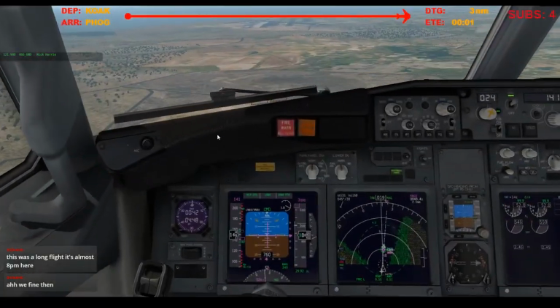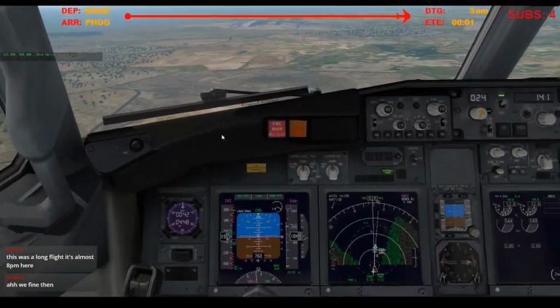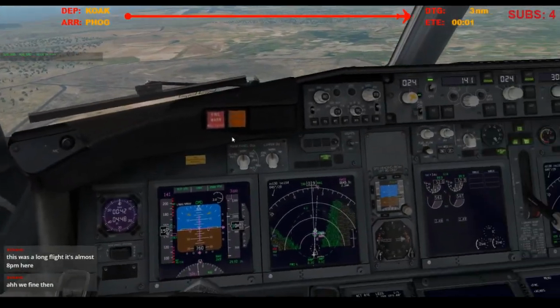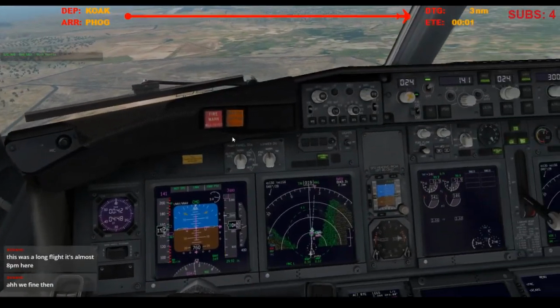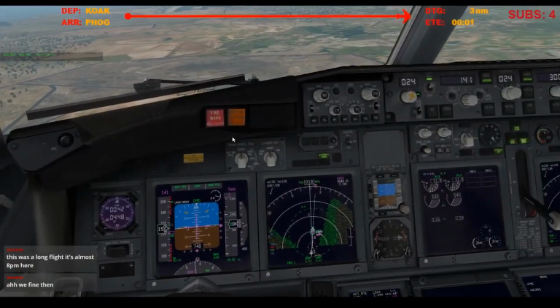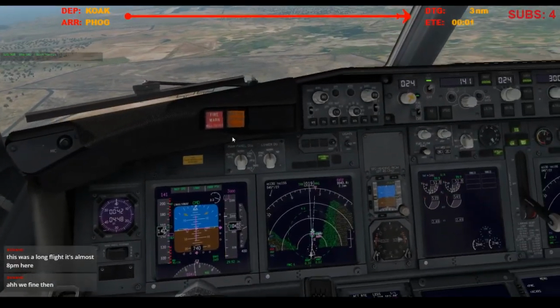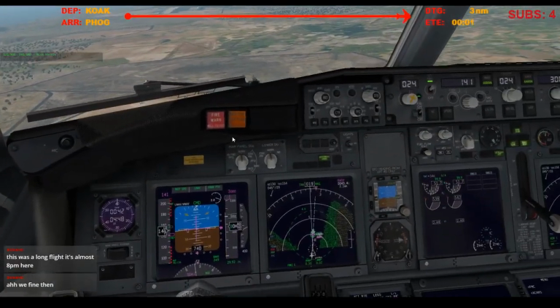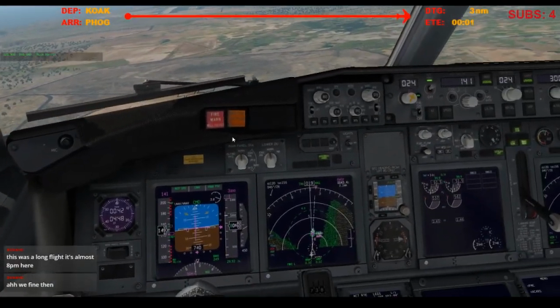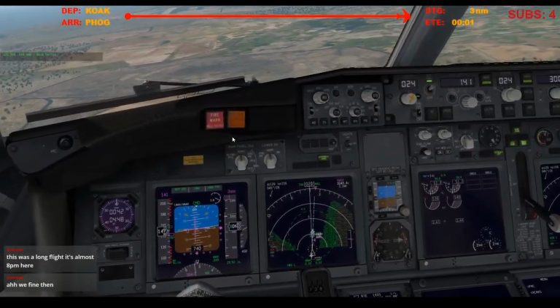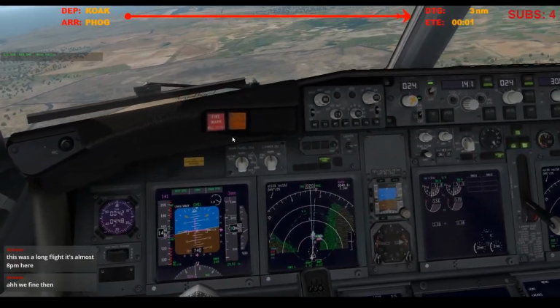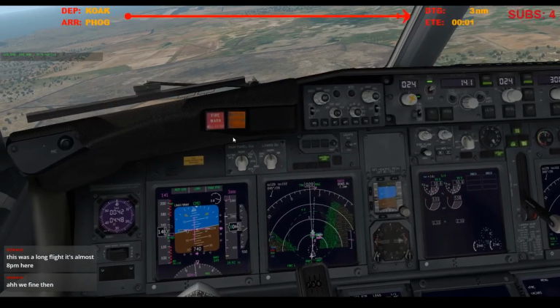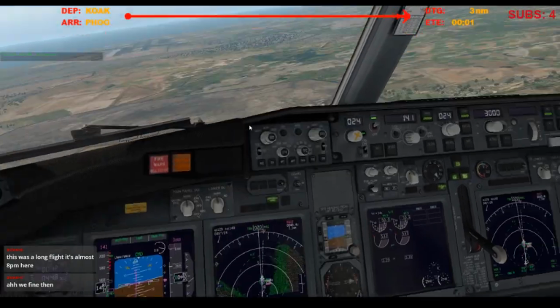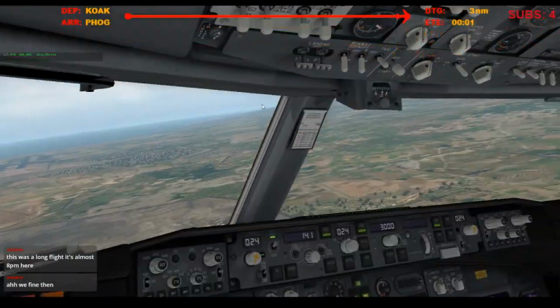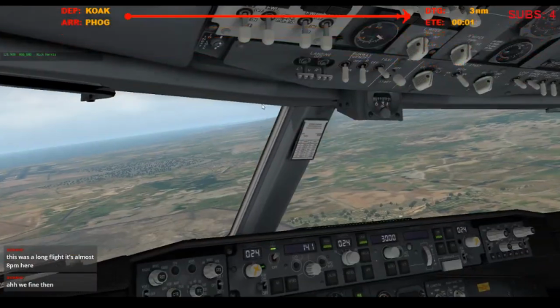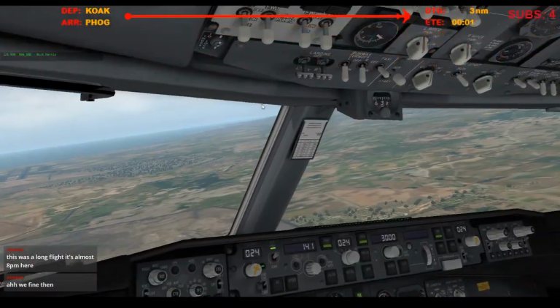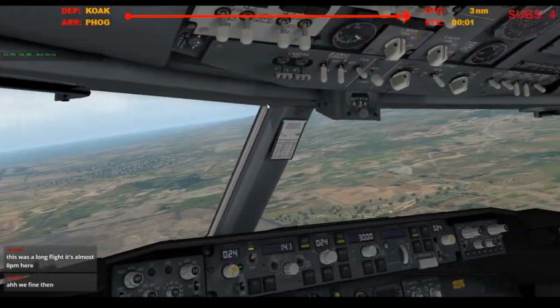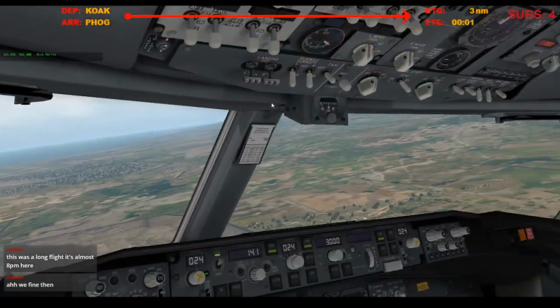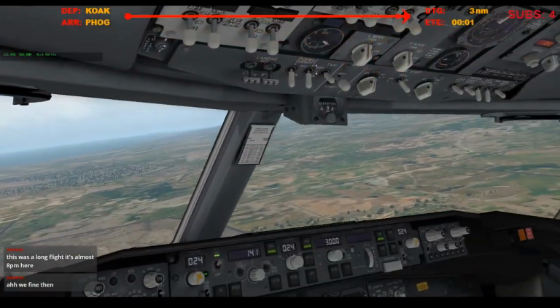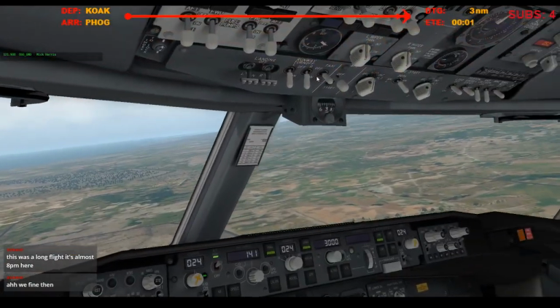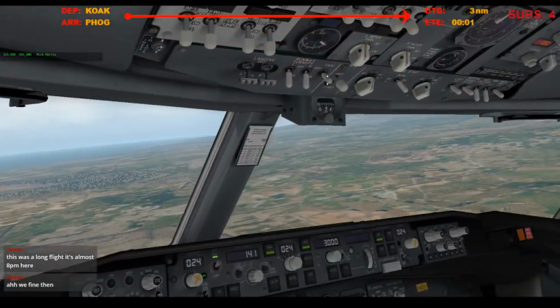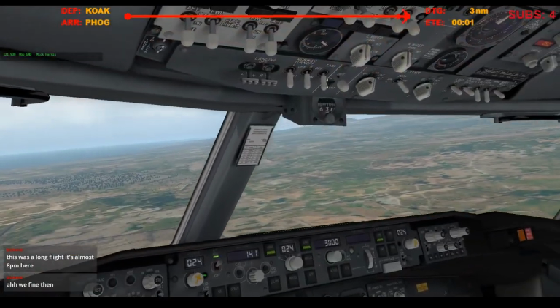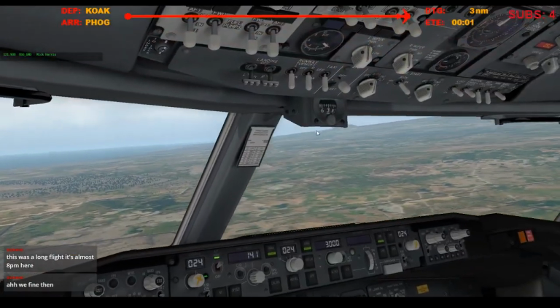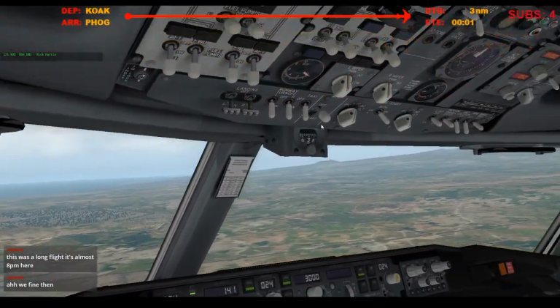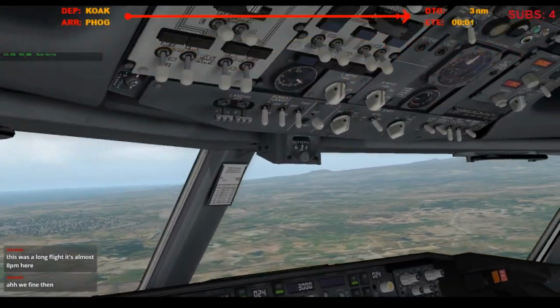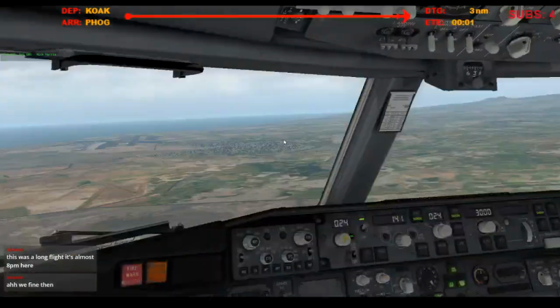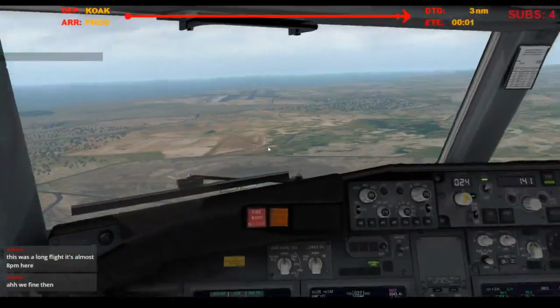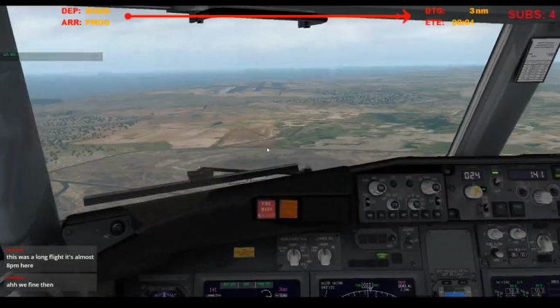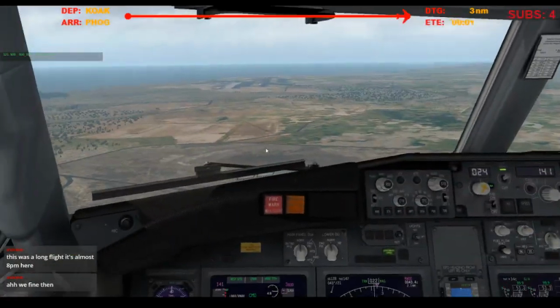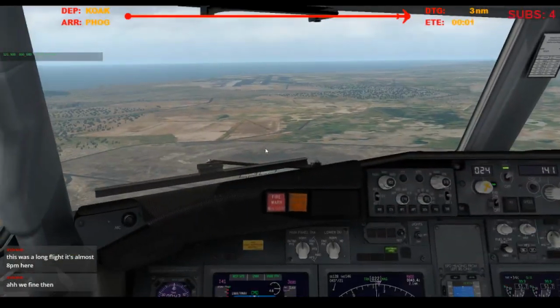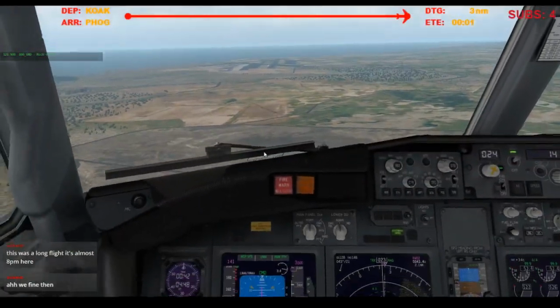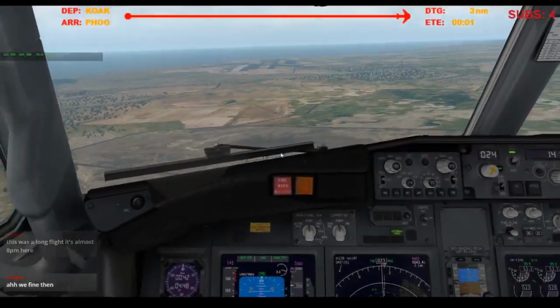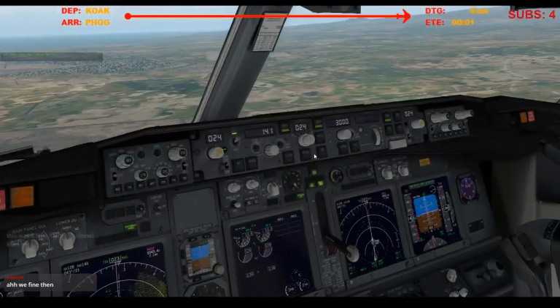Okay, speed brakes armed, auto brakes 2, flaps 30, green light gear down, 3 green. Landing lights are on, cabin notified, and we're clear to land.